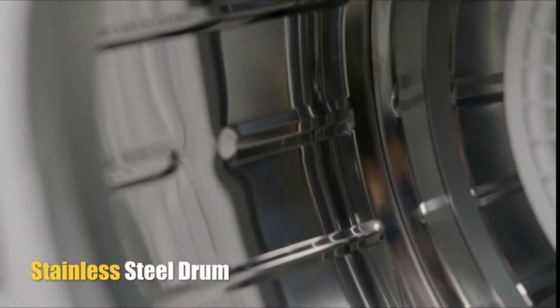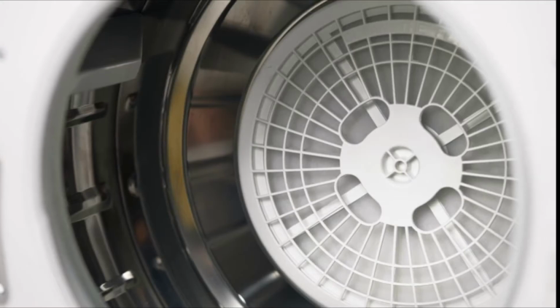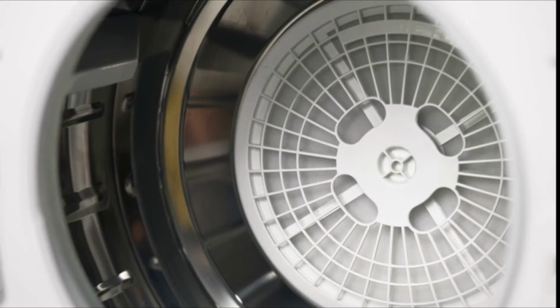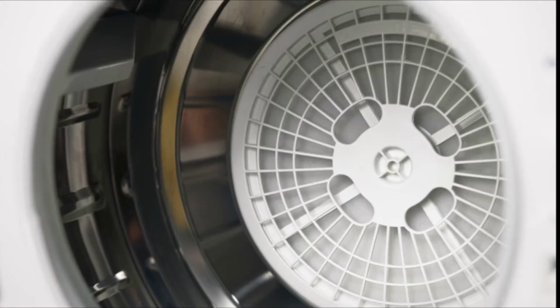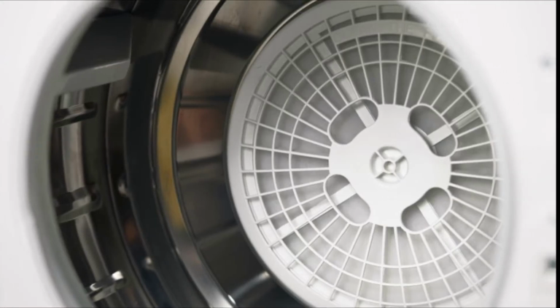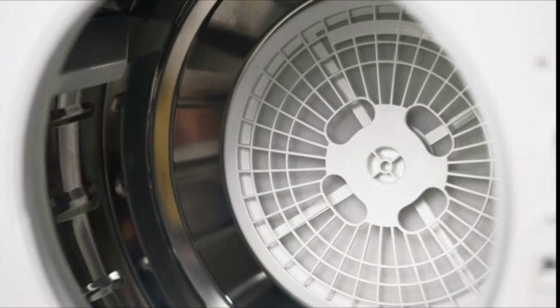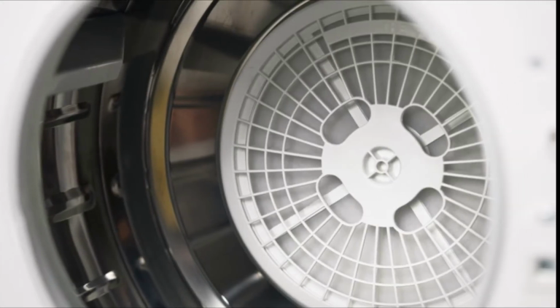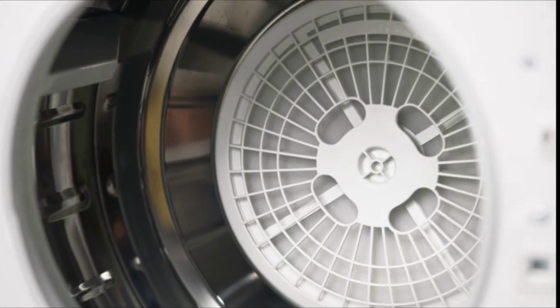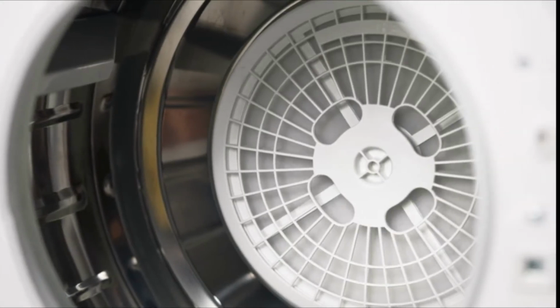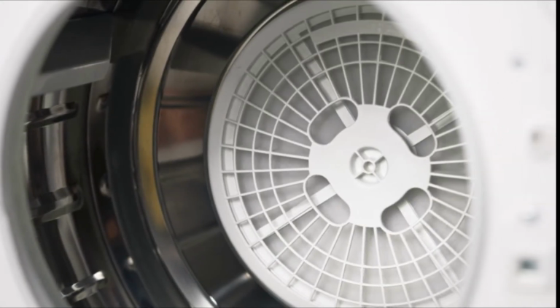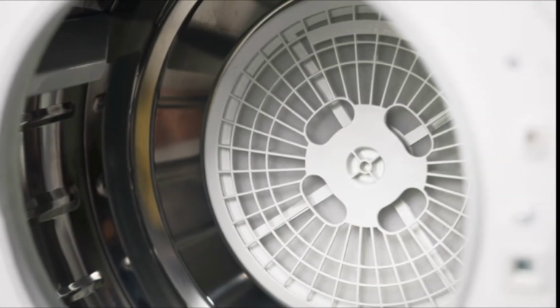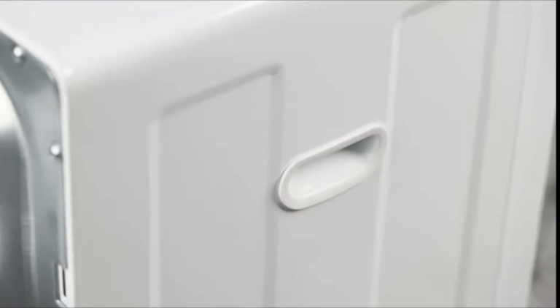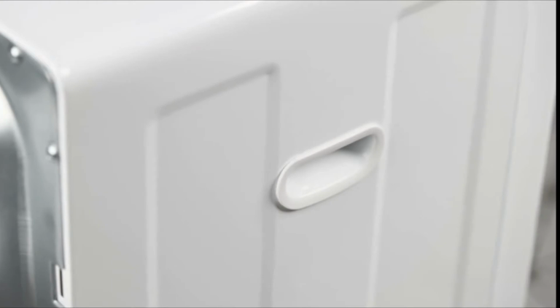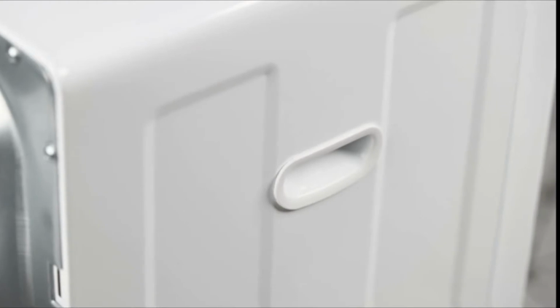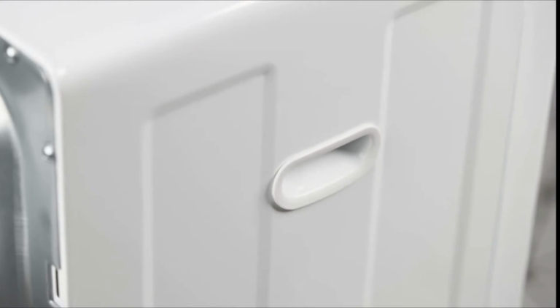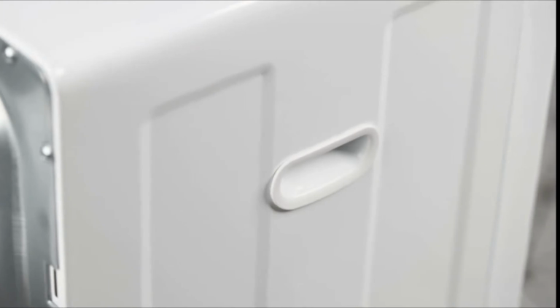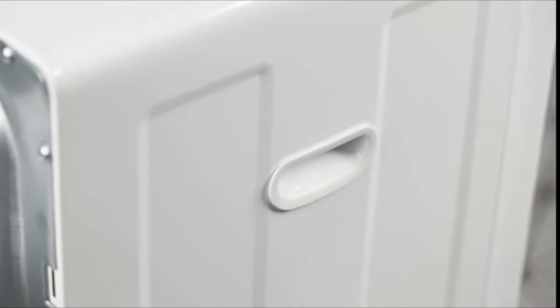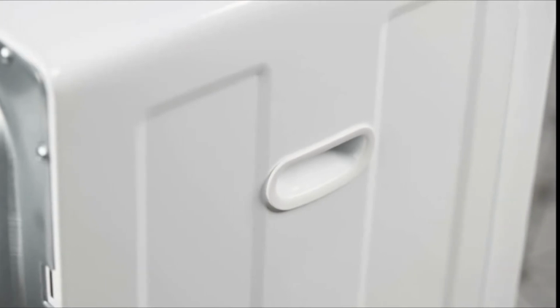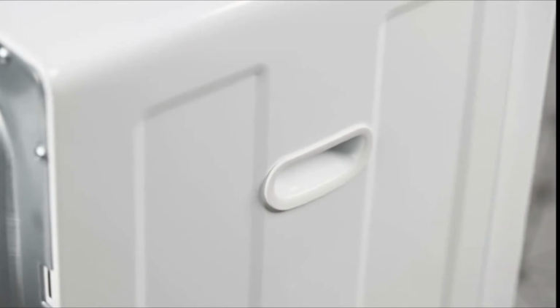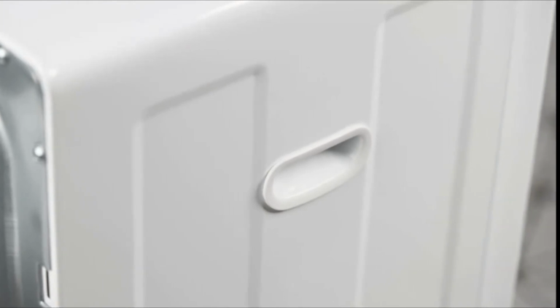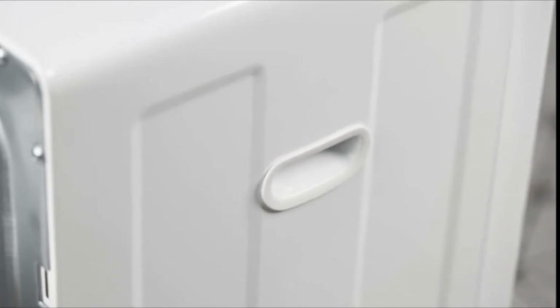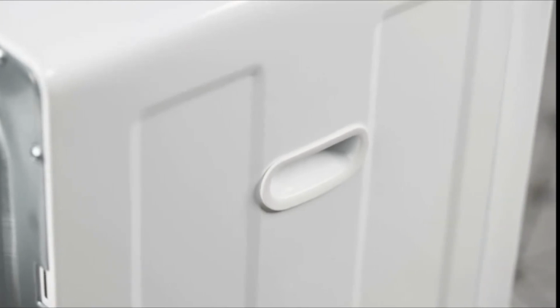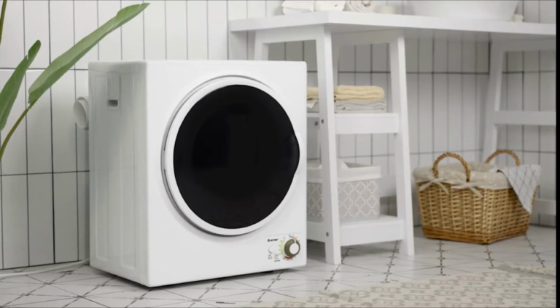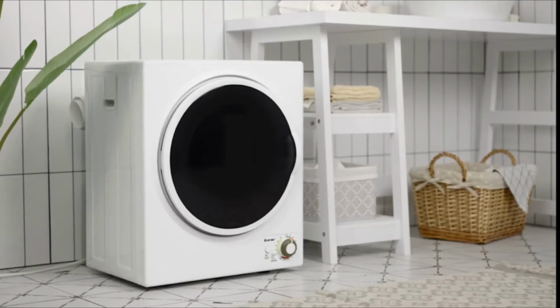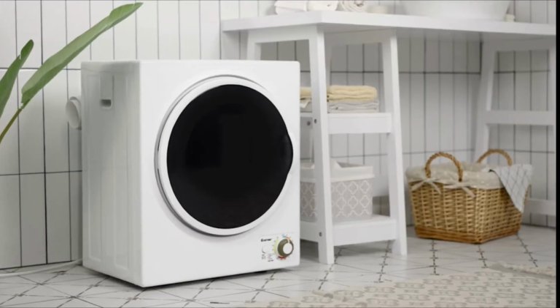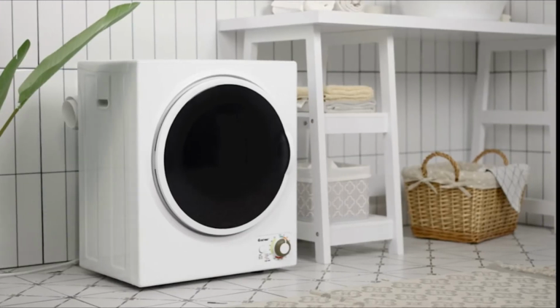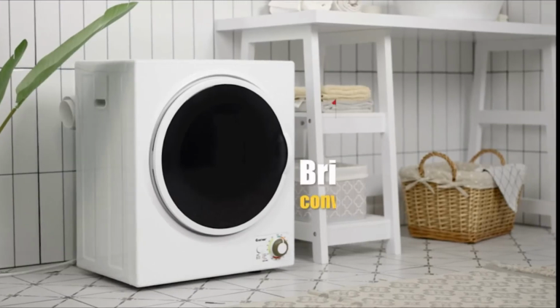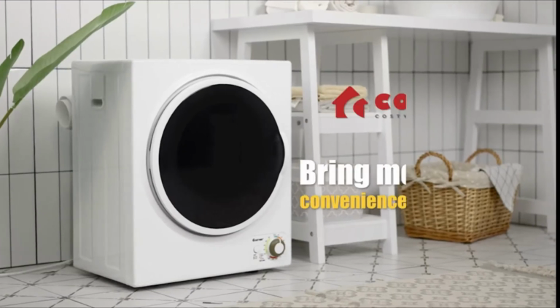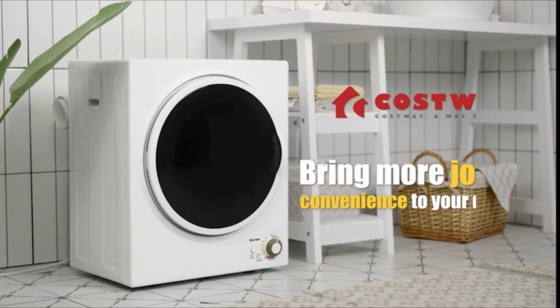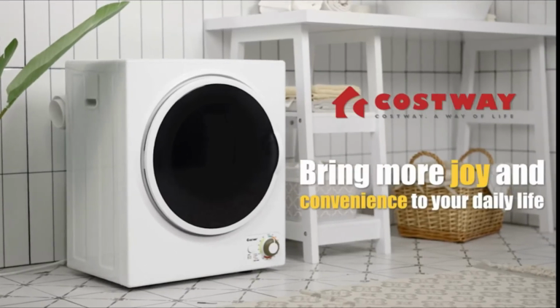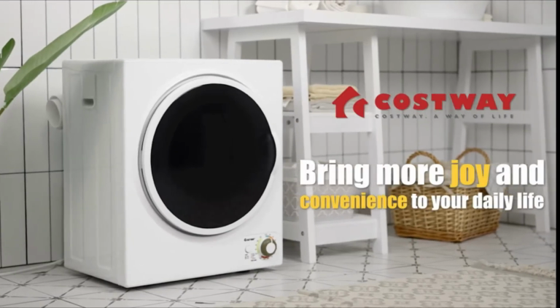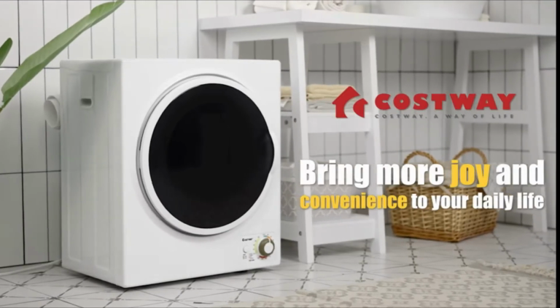For detailed information and up-to-date pricing on this compact laundry dryer, be sure to check the links in the video description.